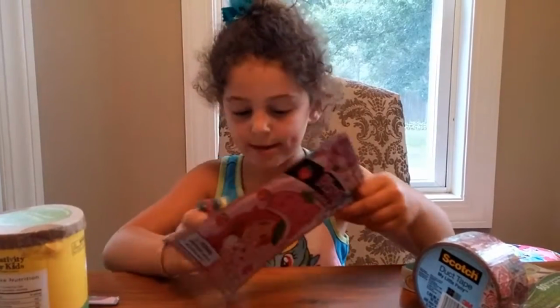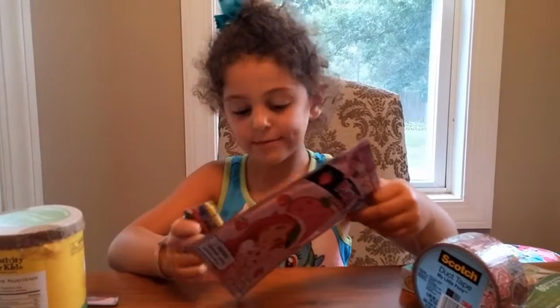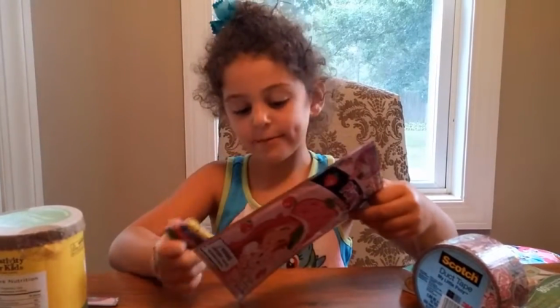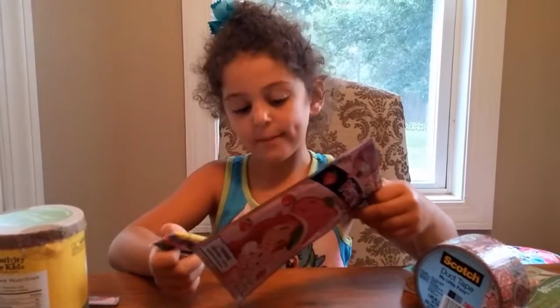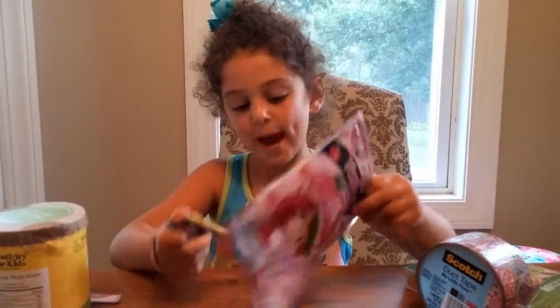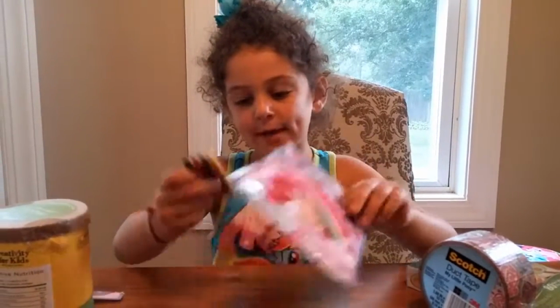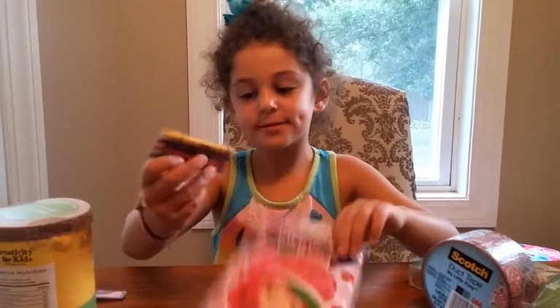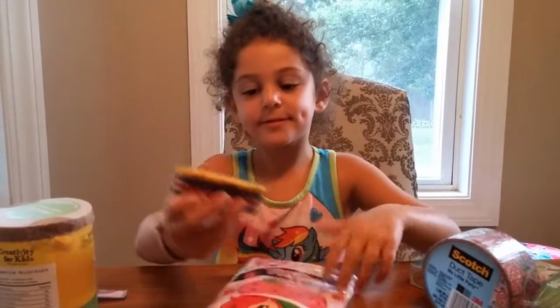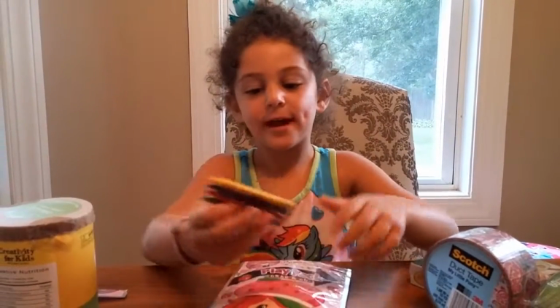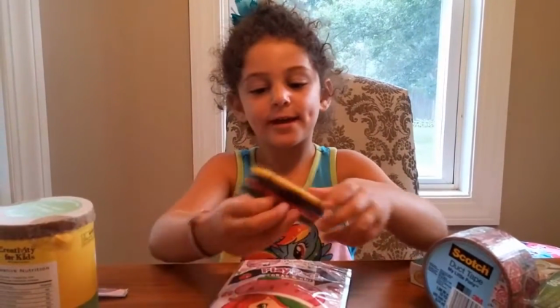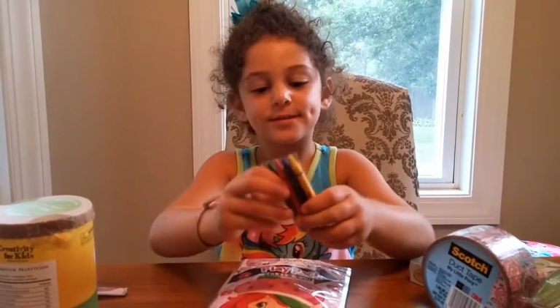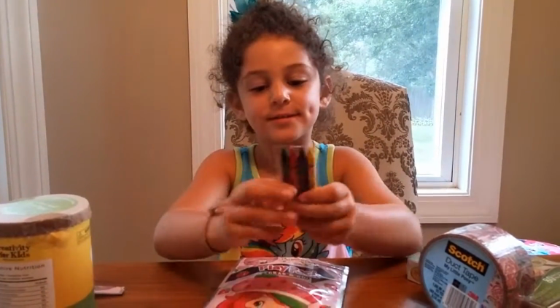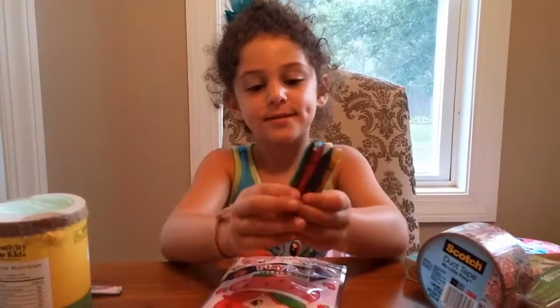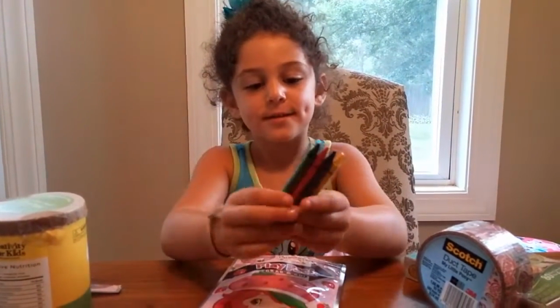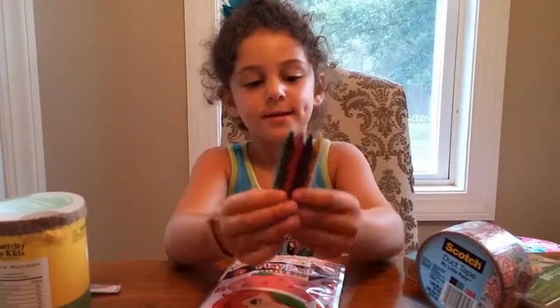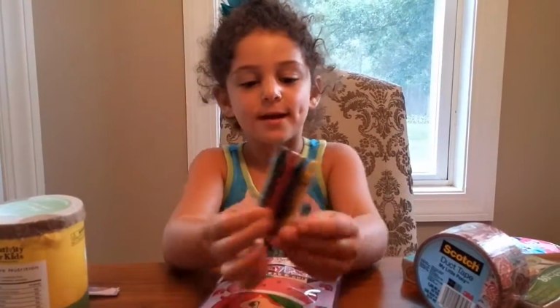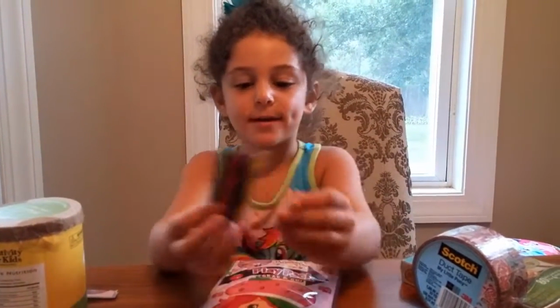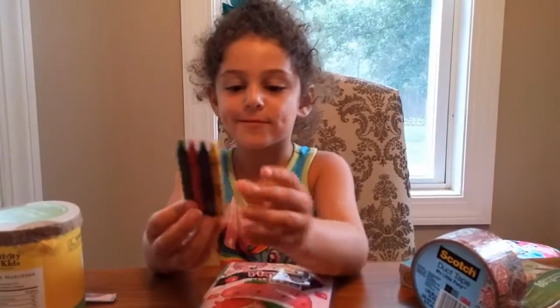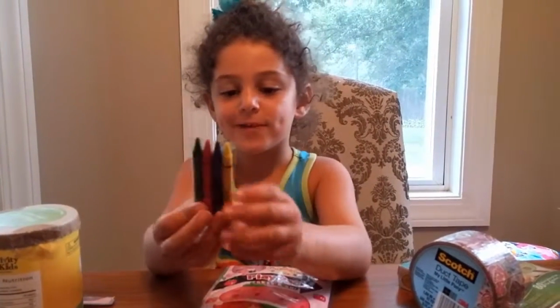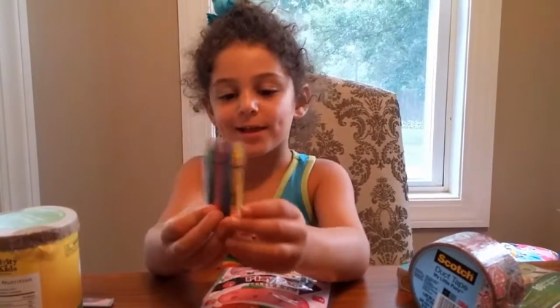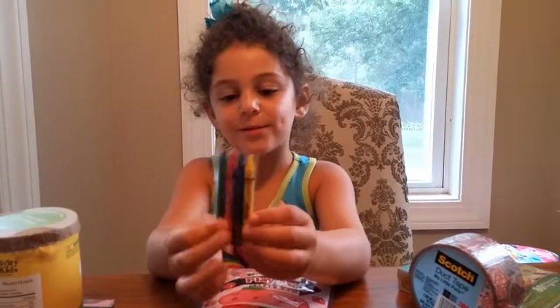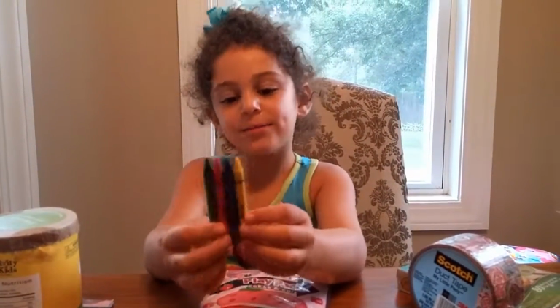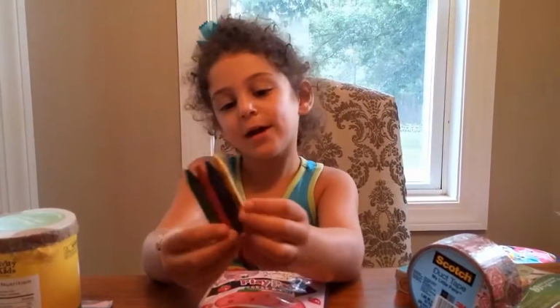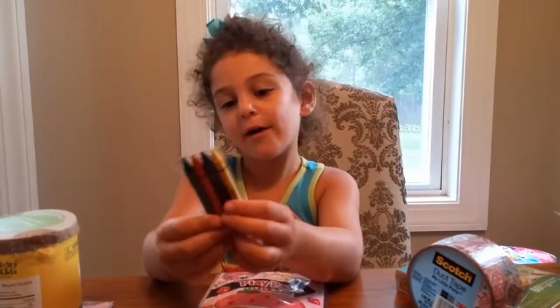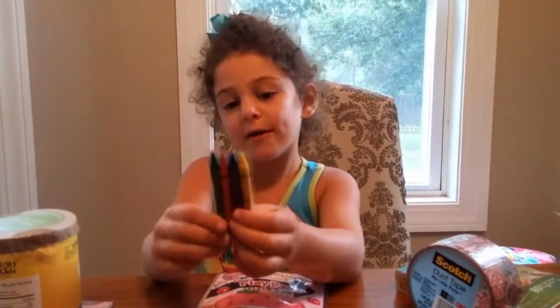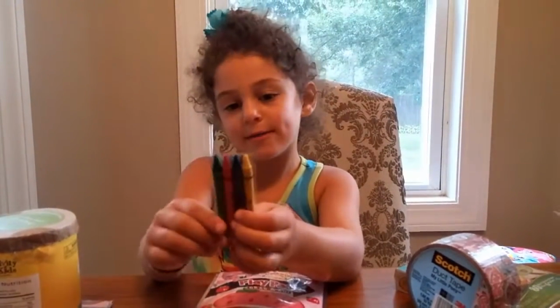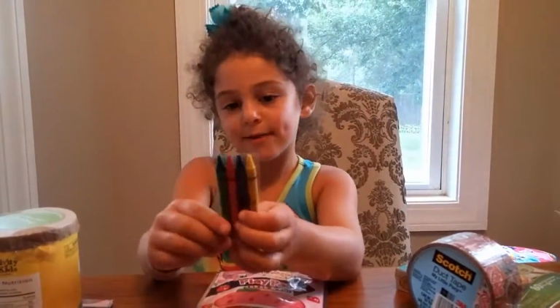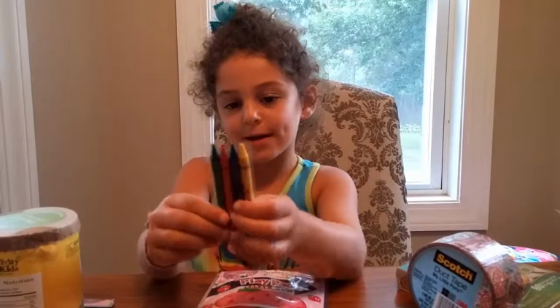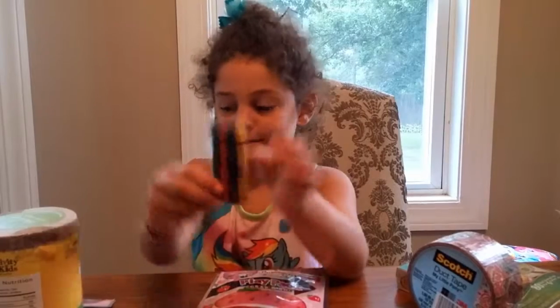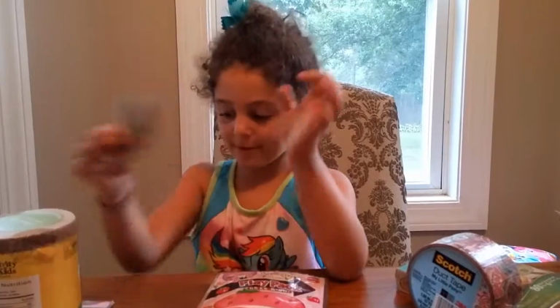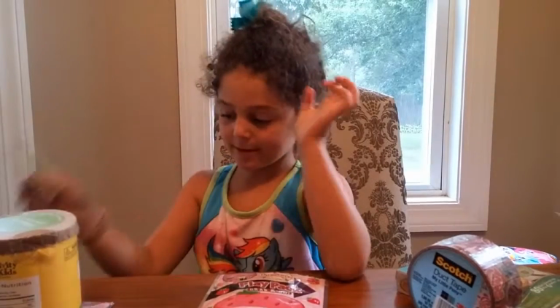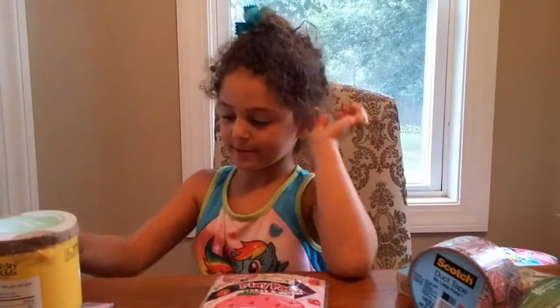Then comes this one package of crayons. It comes with yellow, brown, red, and green.